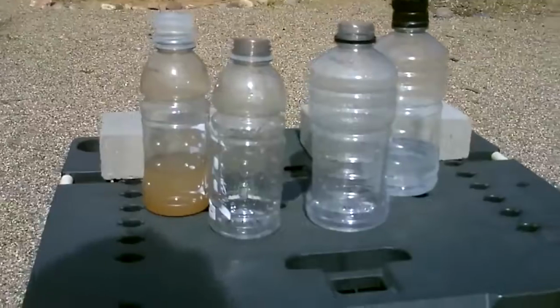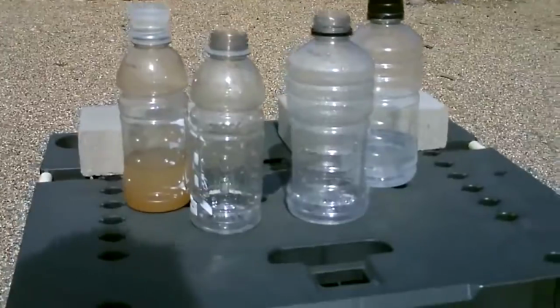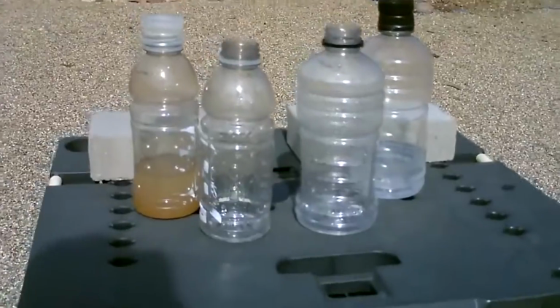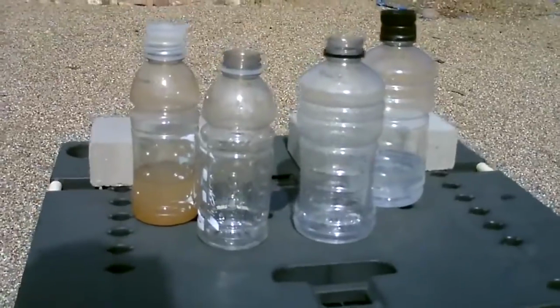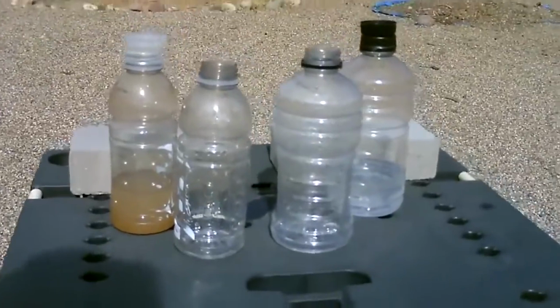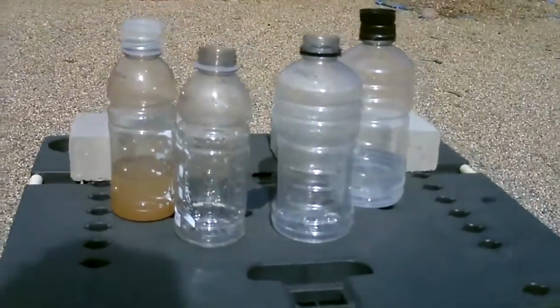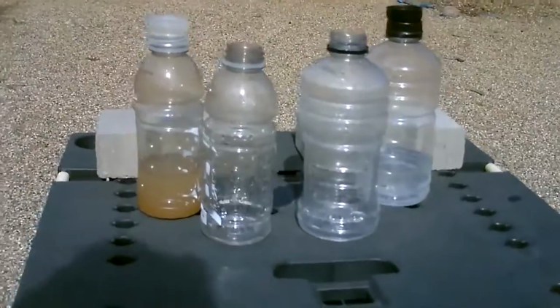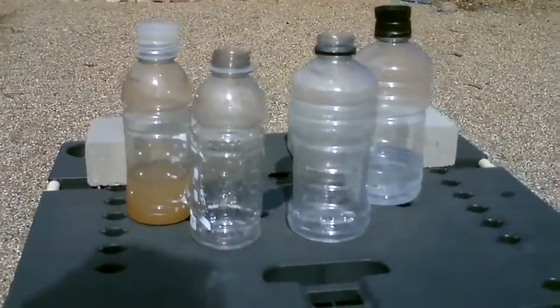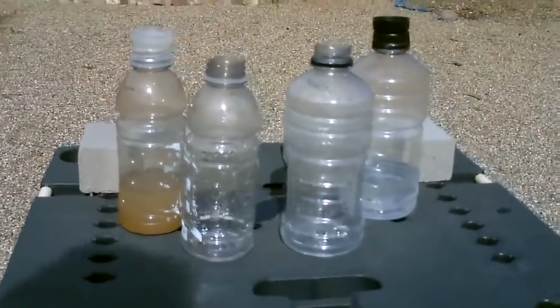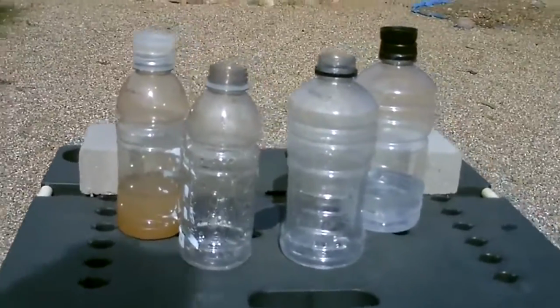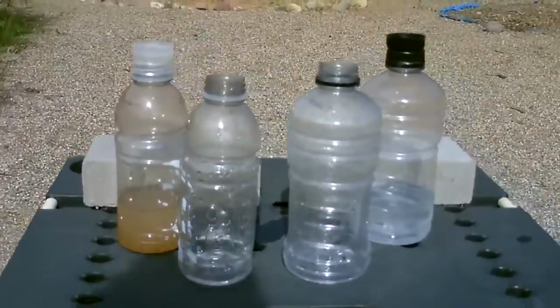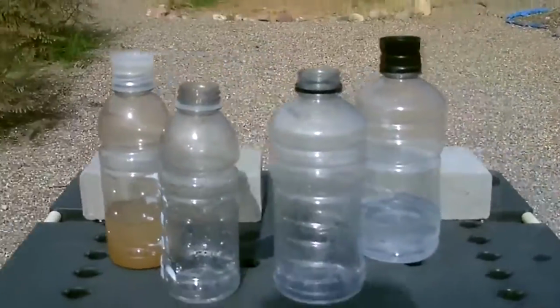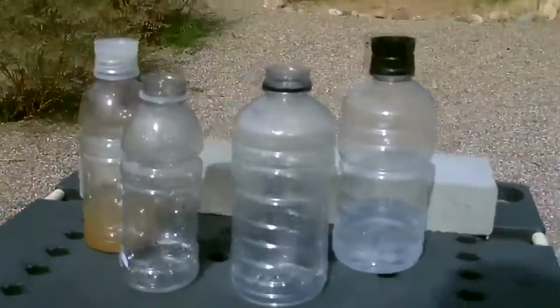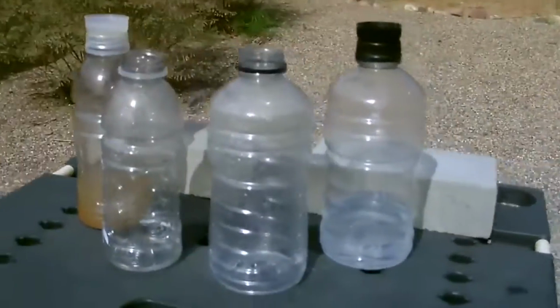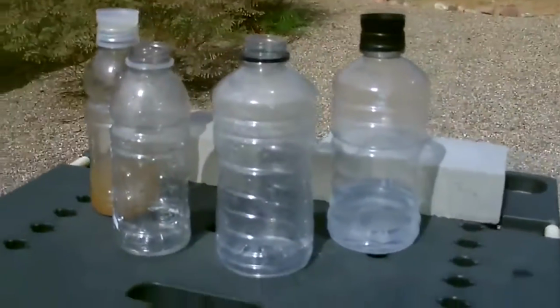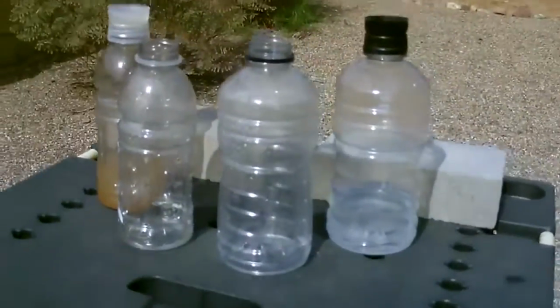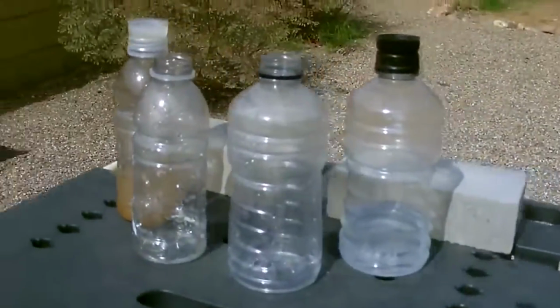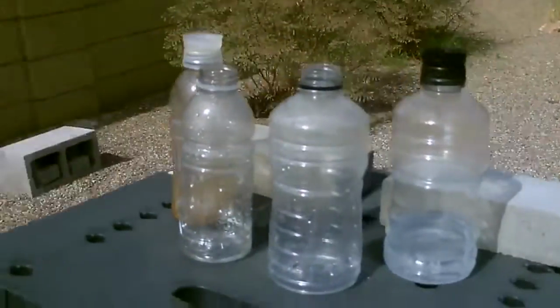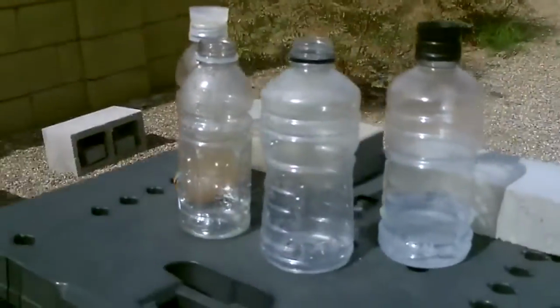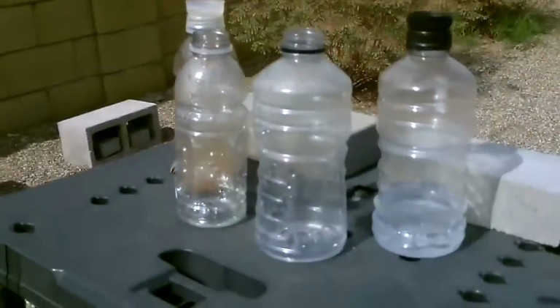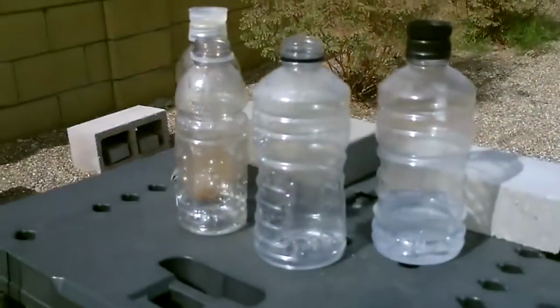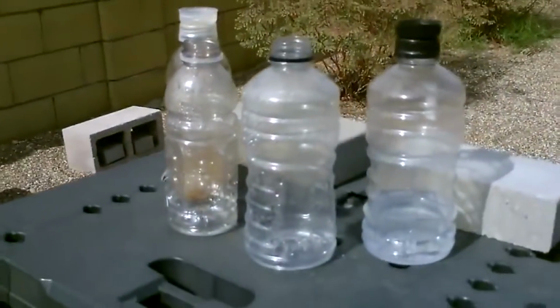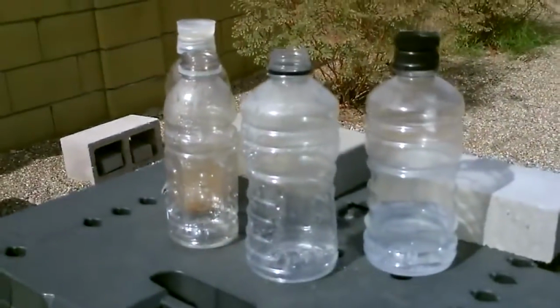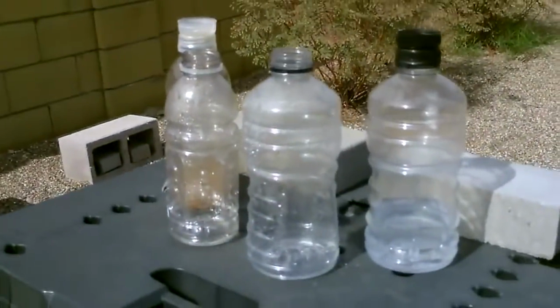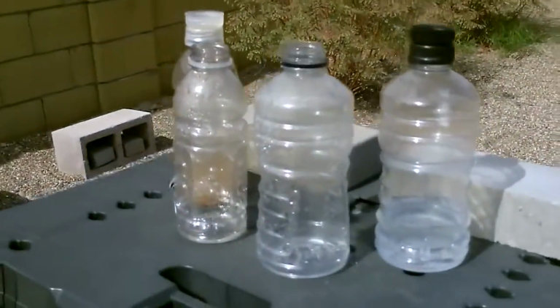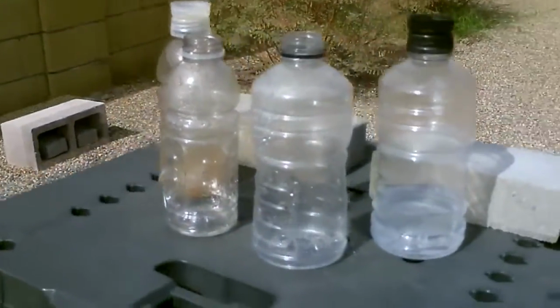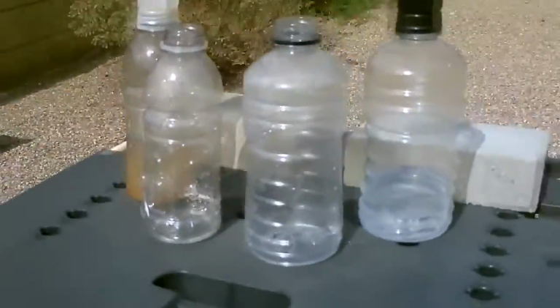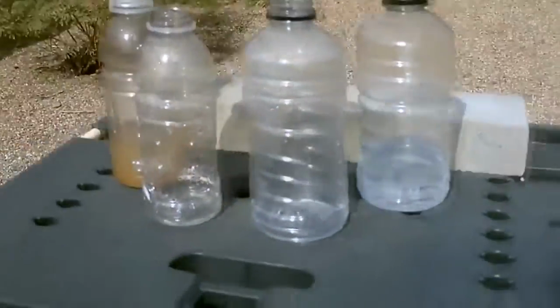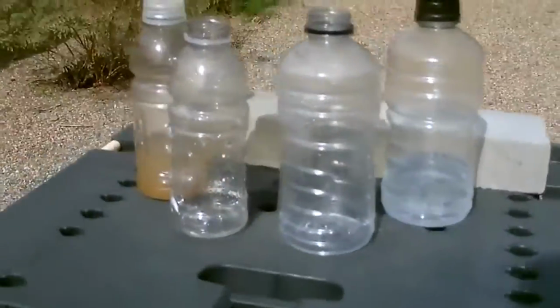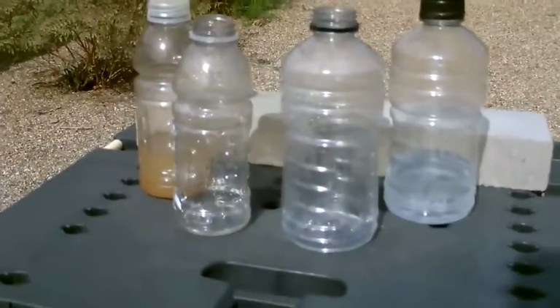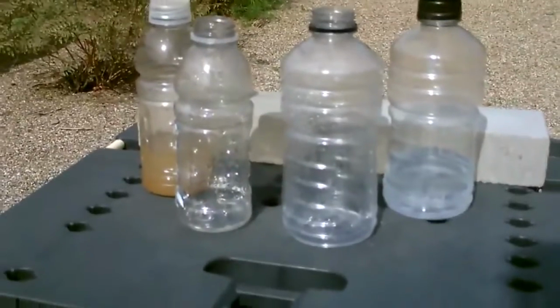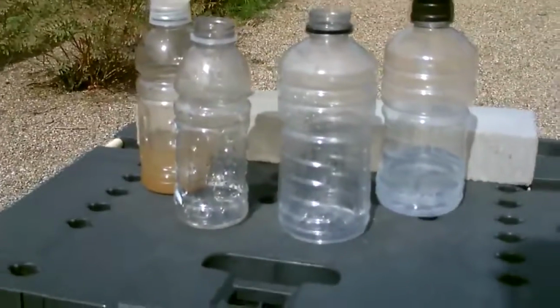In a survival situation, maybe set up five to ten of these. Put it in the sun and you can clean just about any salt water or dirty water.